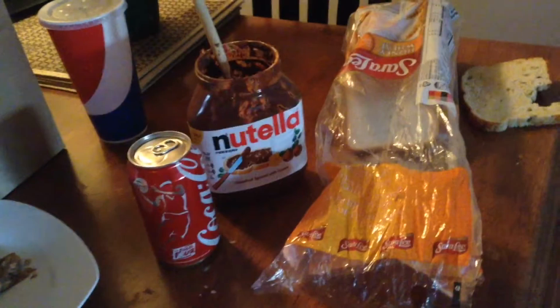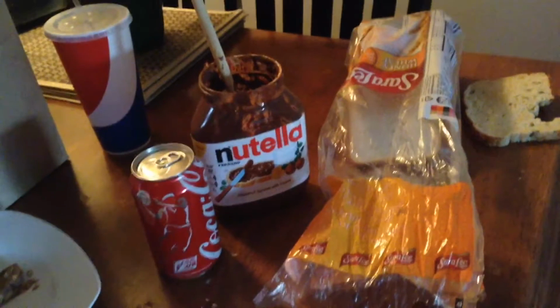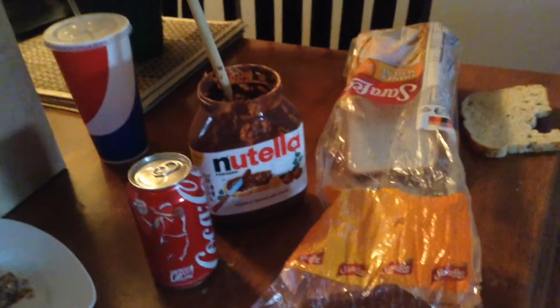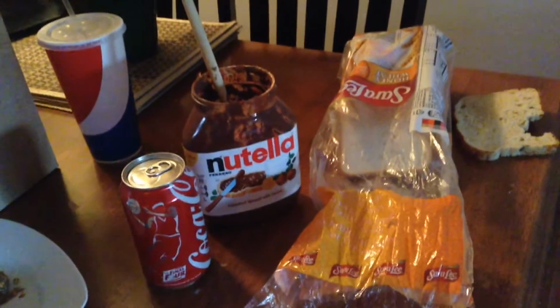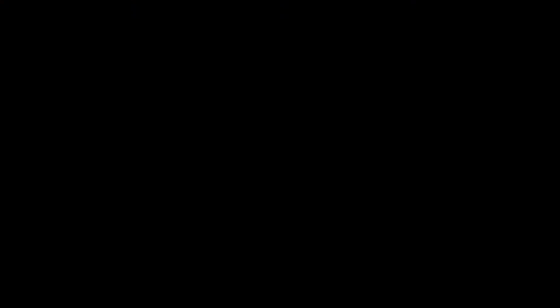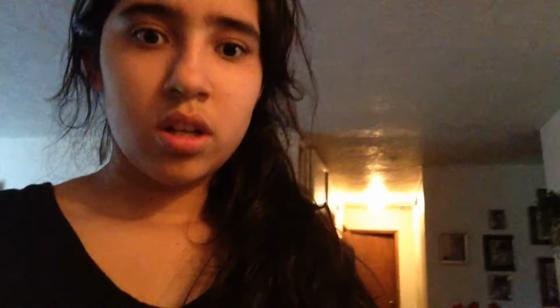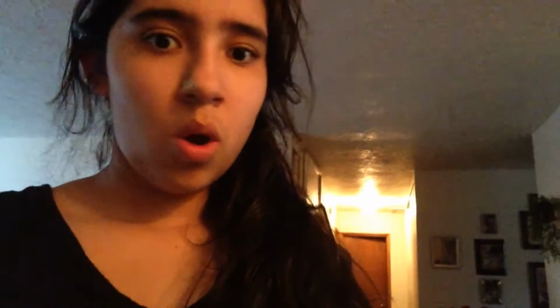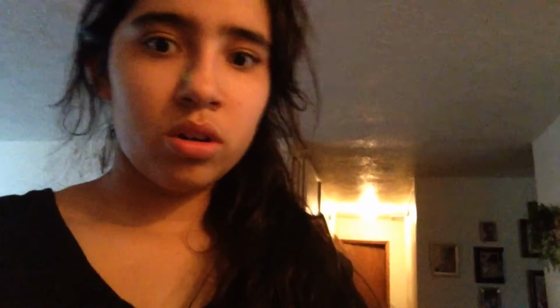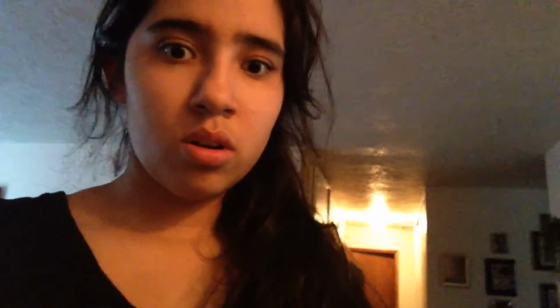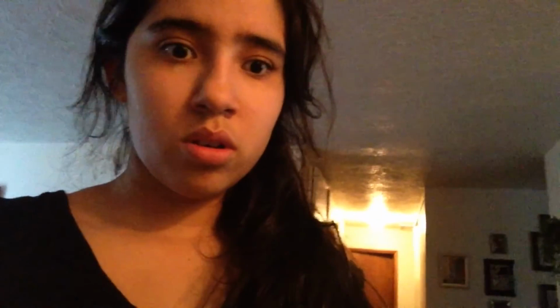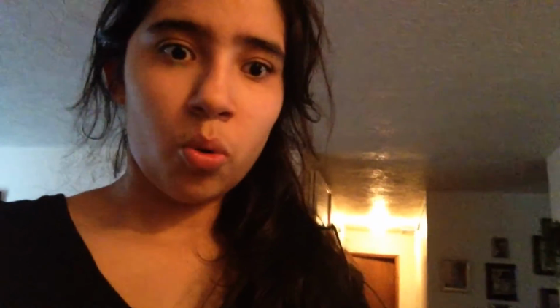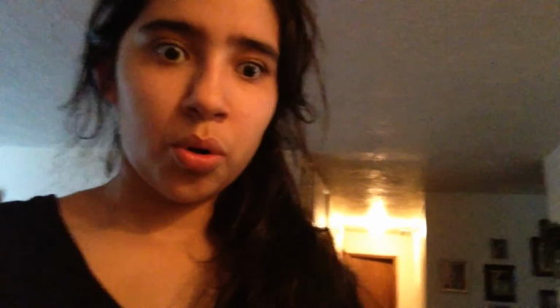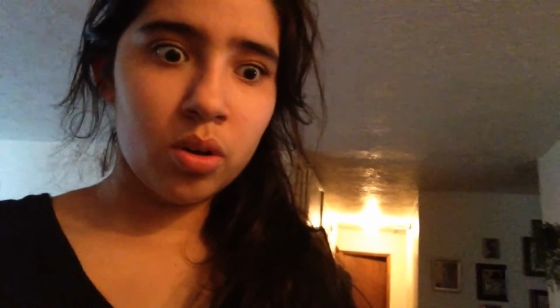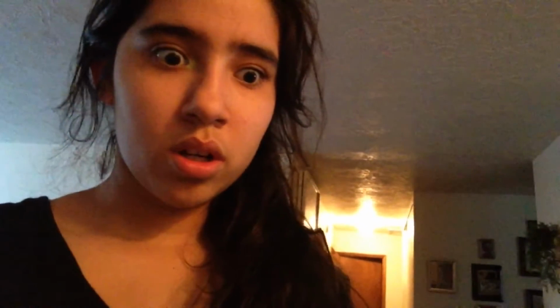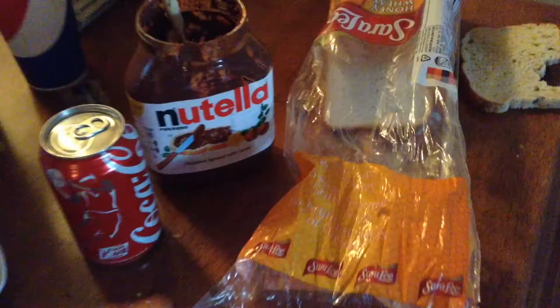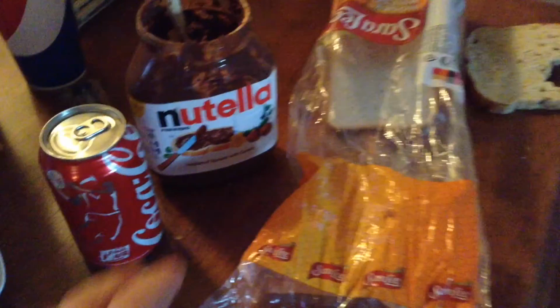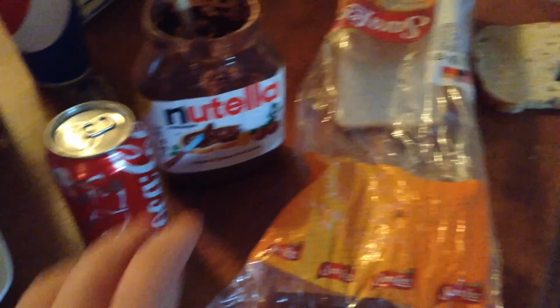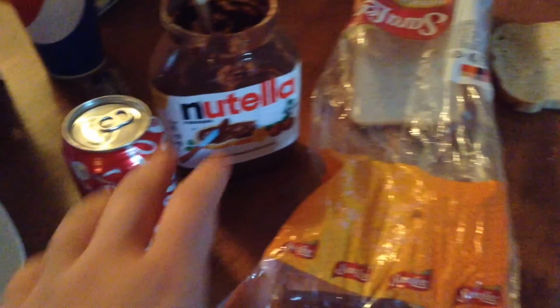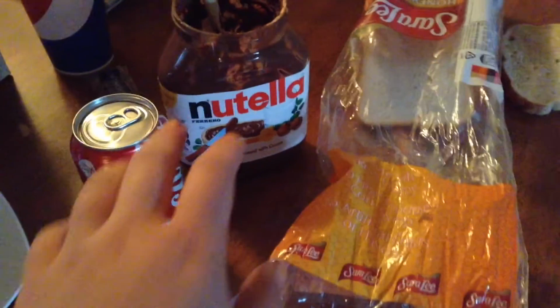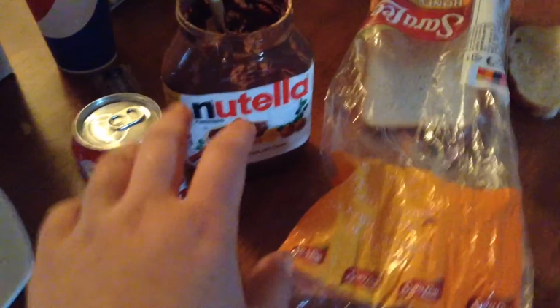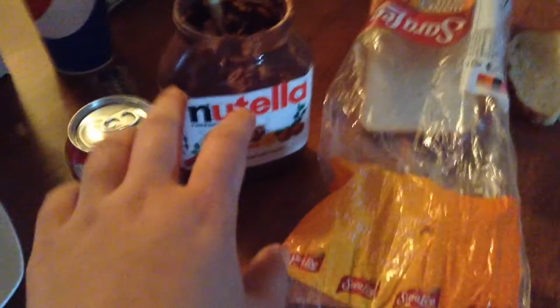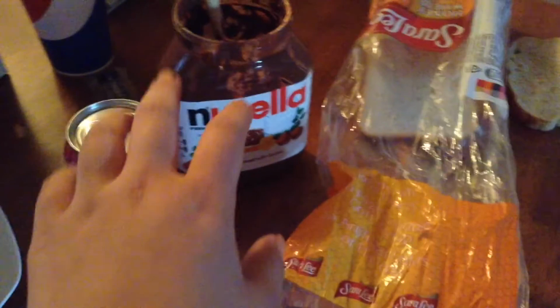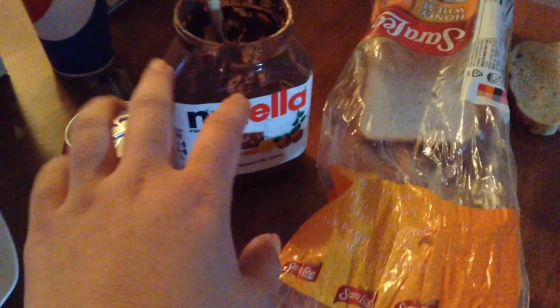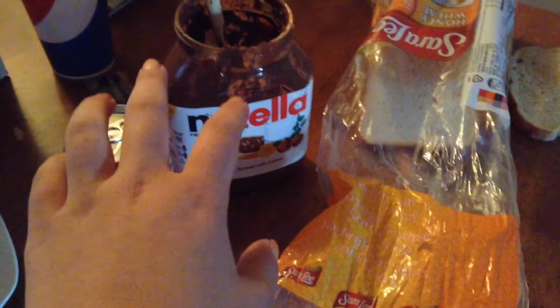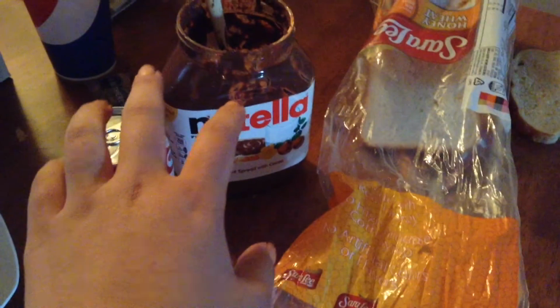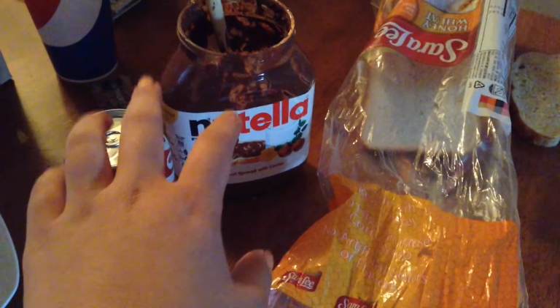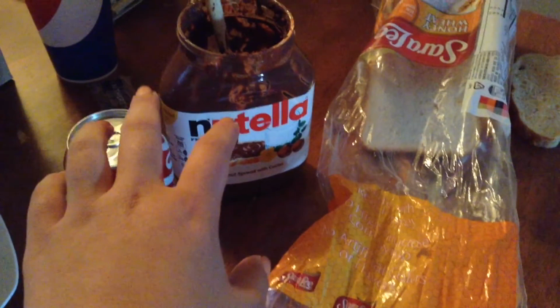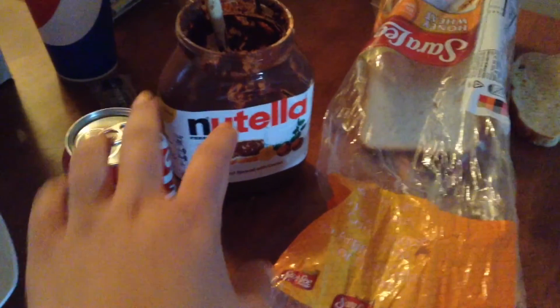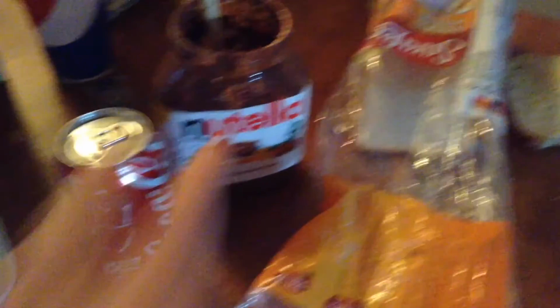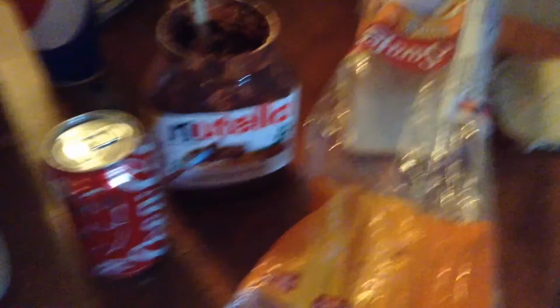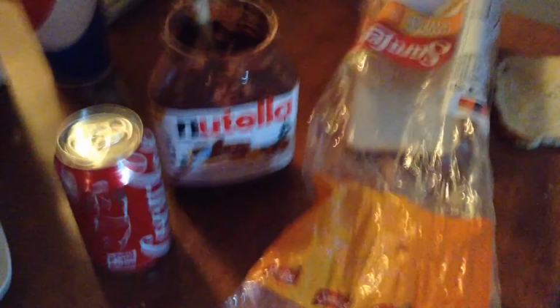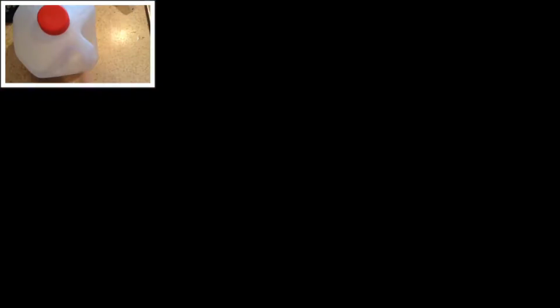Ooh, Nutella. No, I can't fall for it. Maybe just one. No, I can't do it.